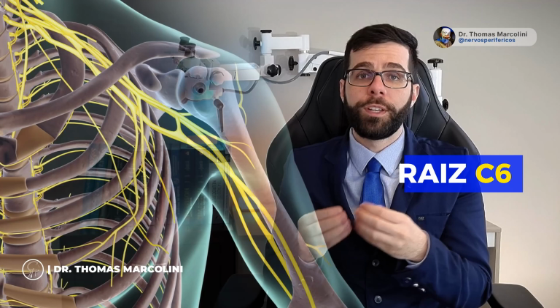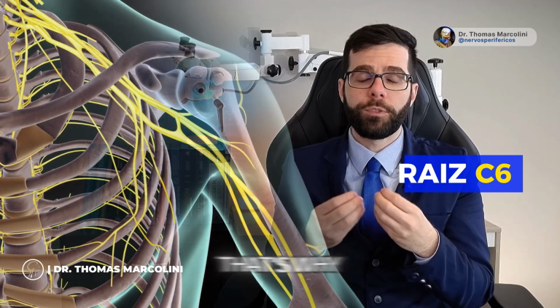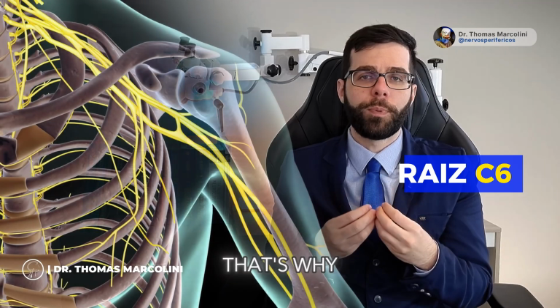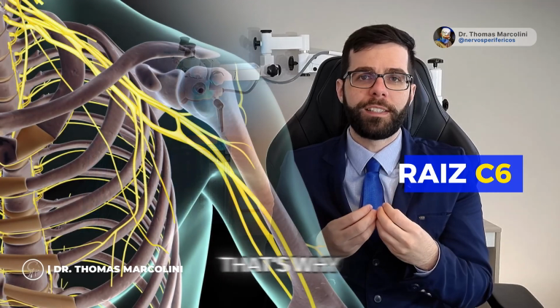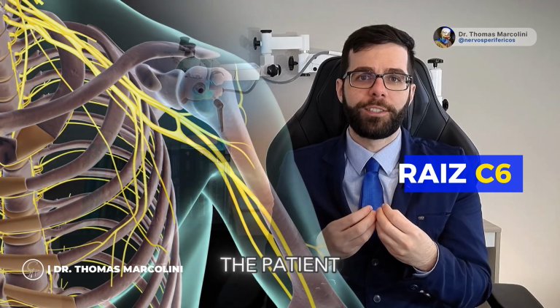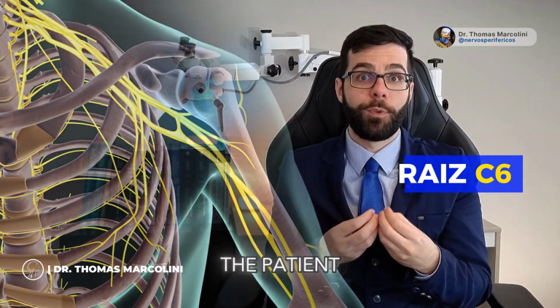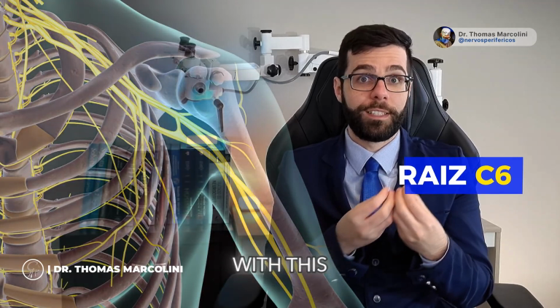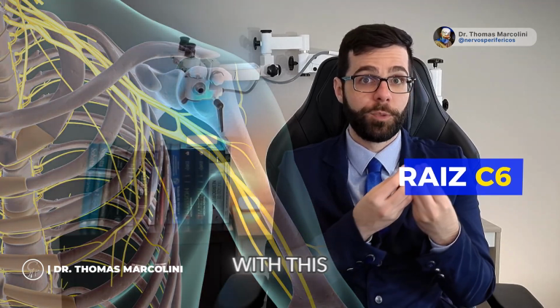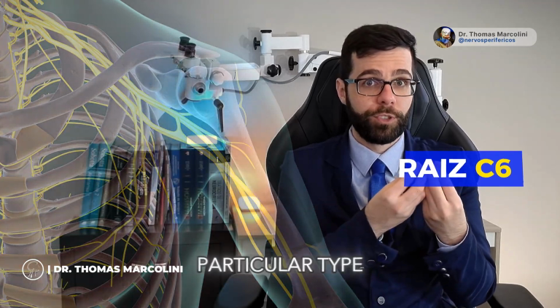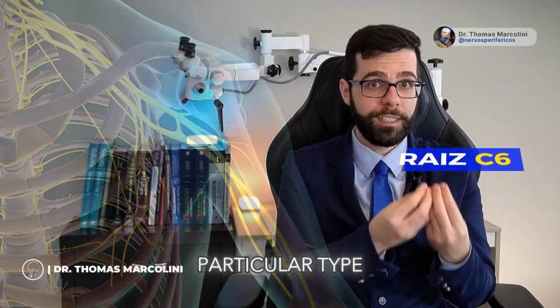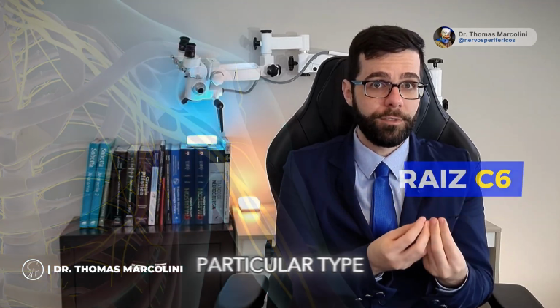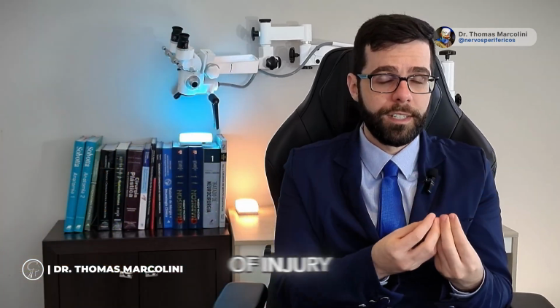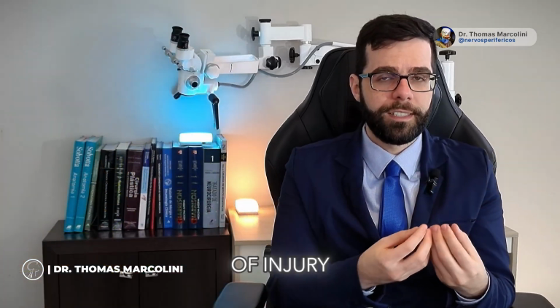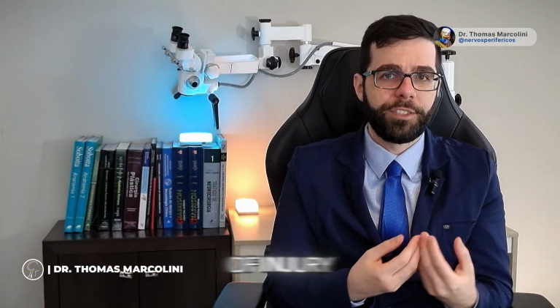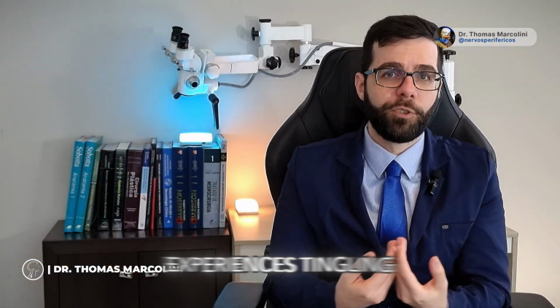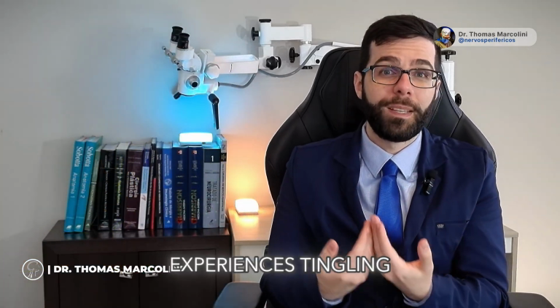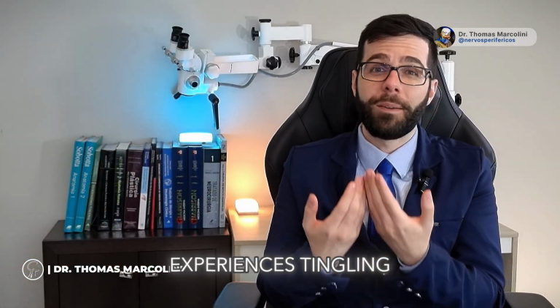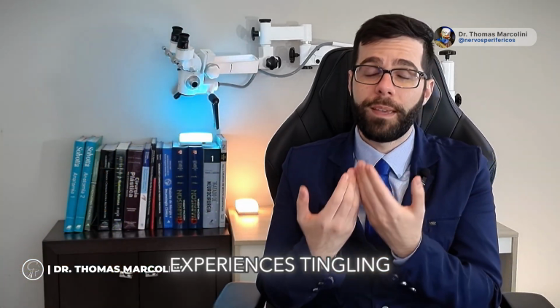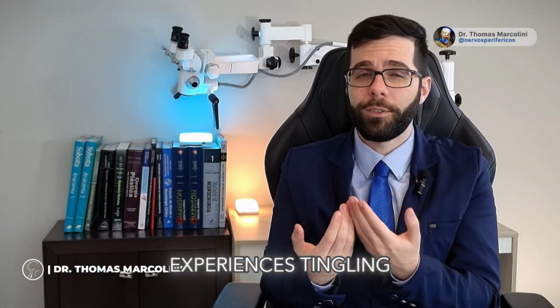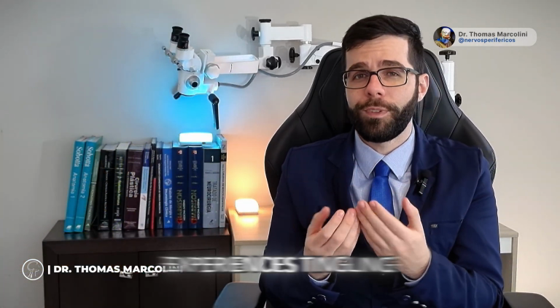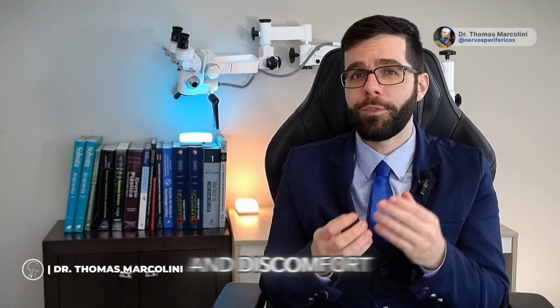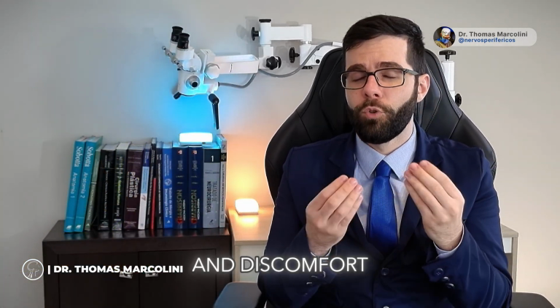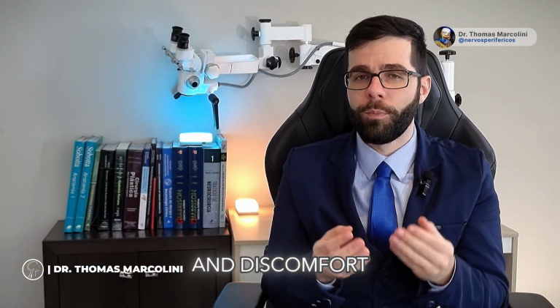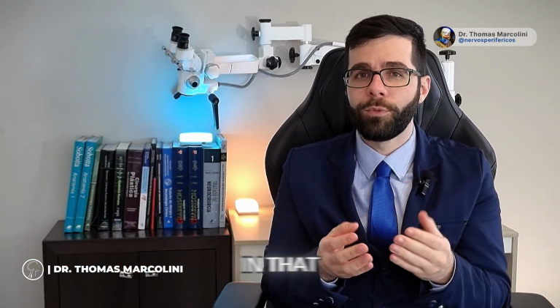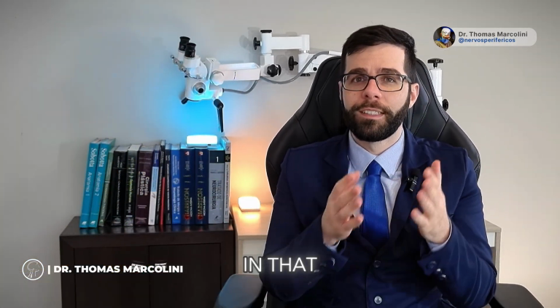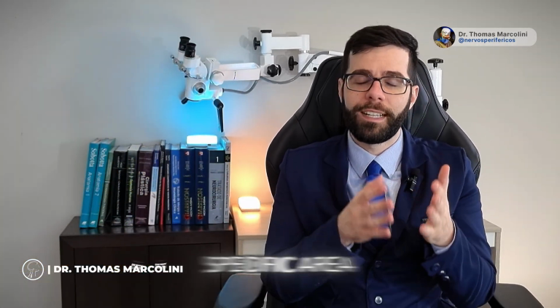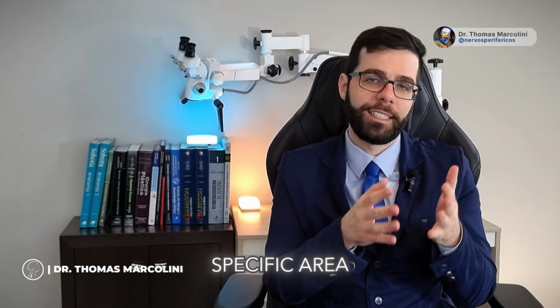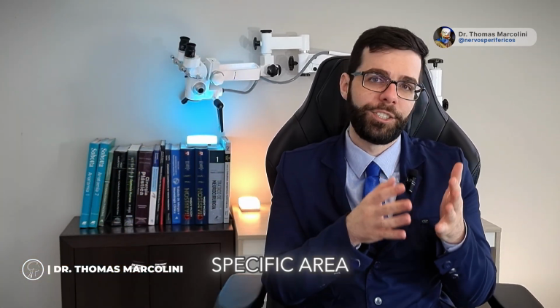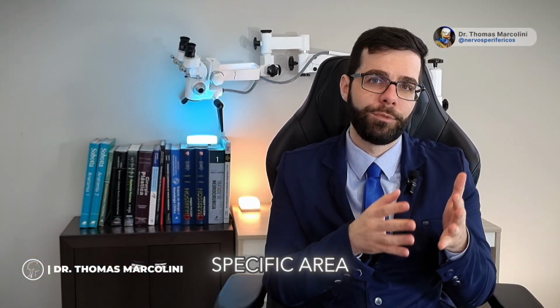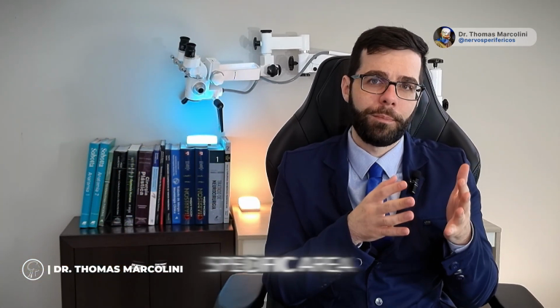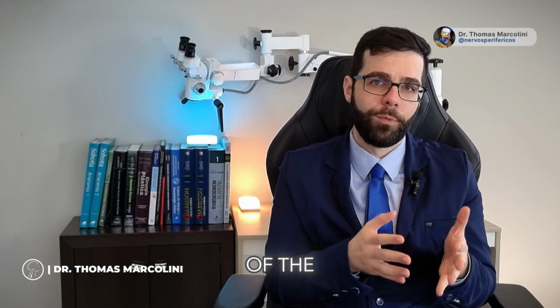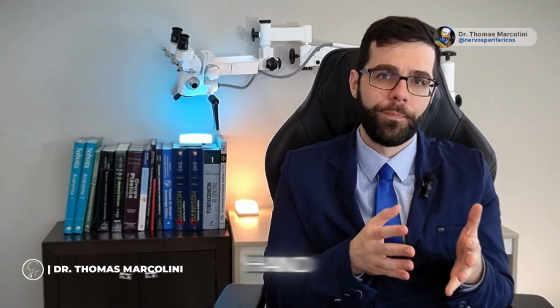That's why the patient with this particular type of injury experiences tingling and discomfort in that specific area of the hand.